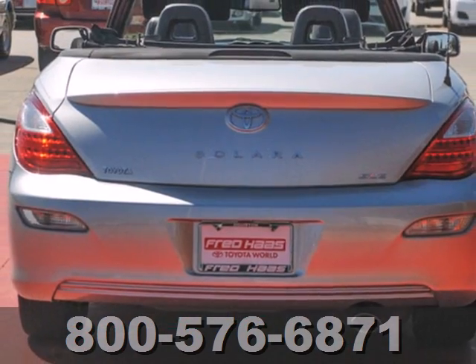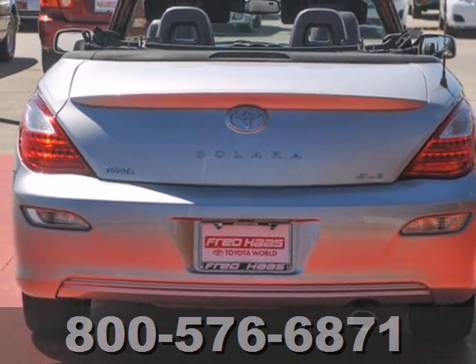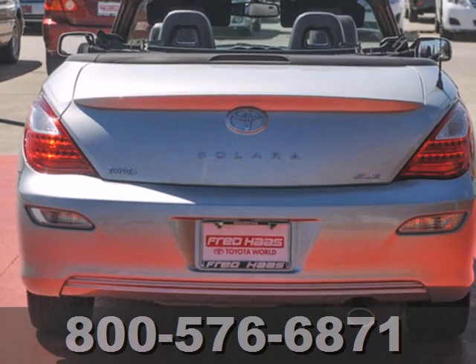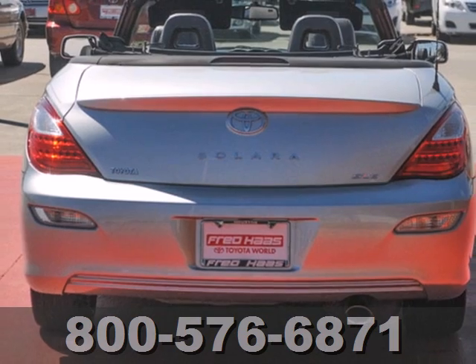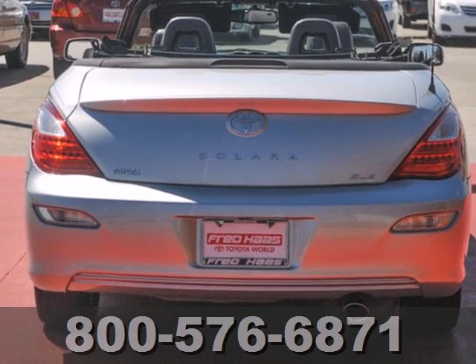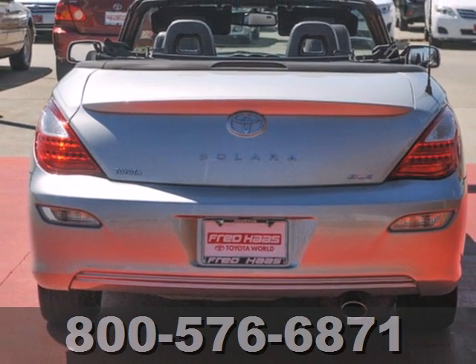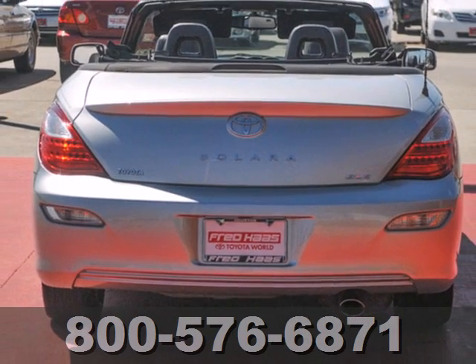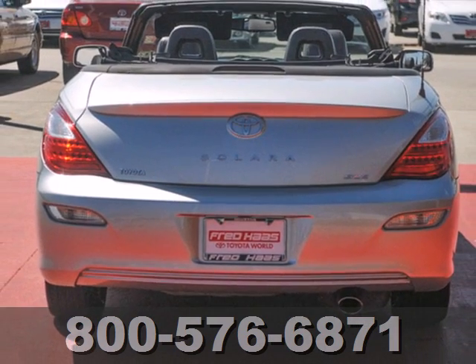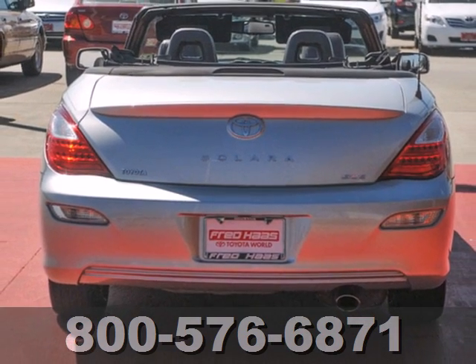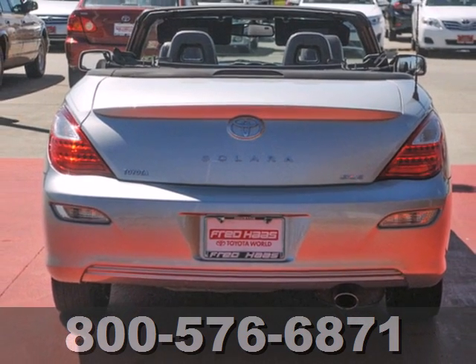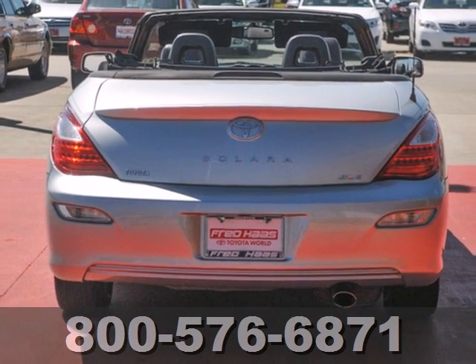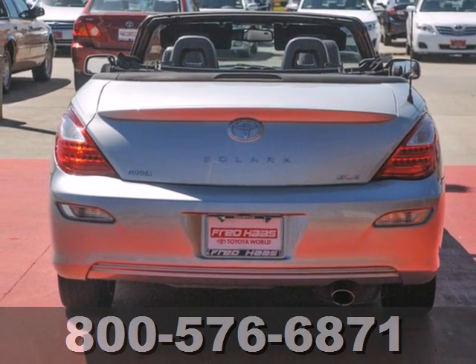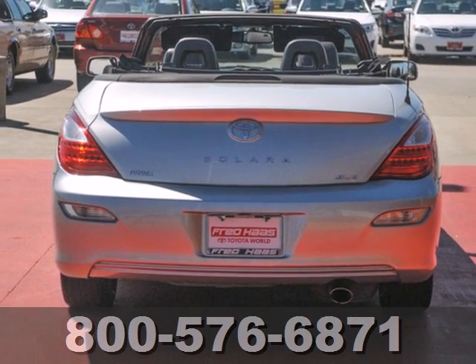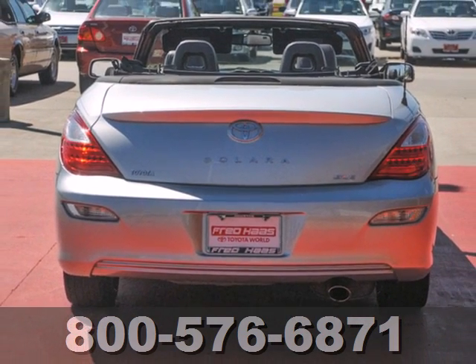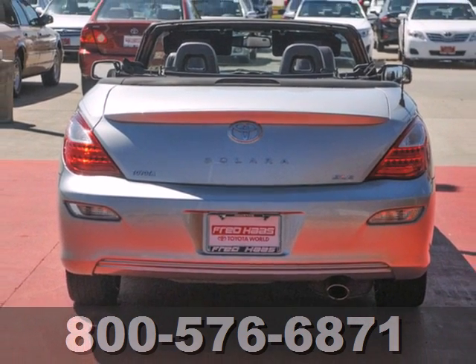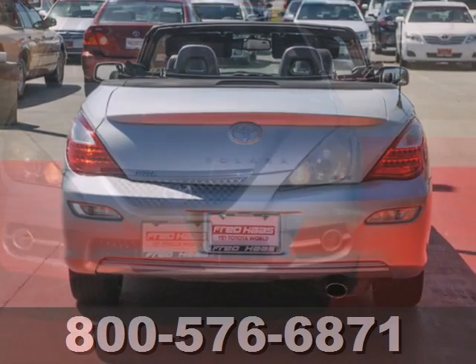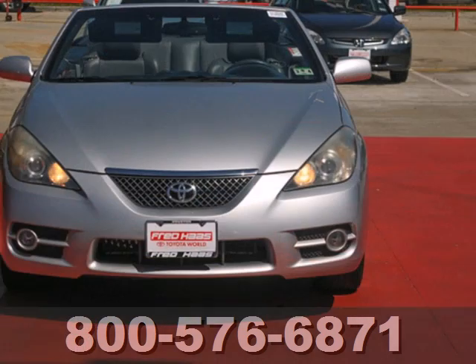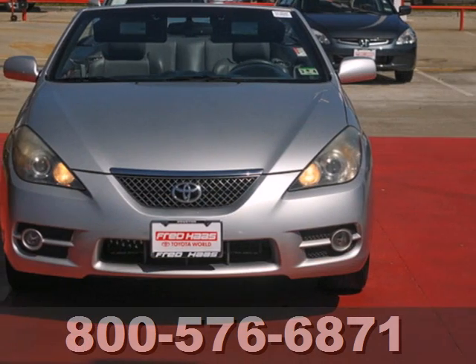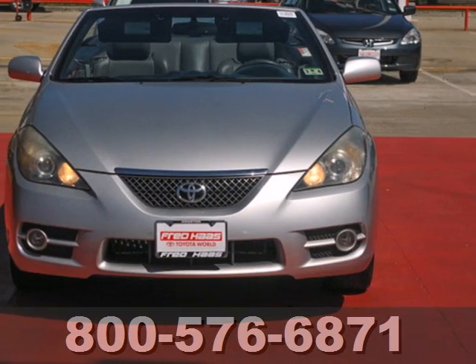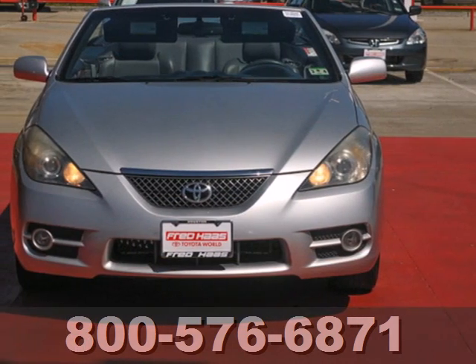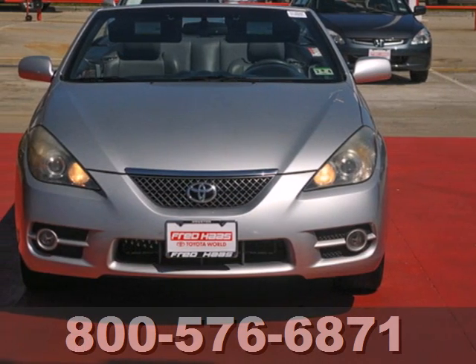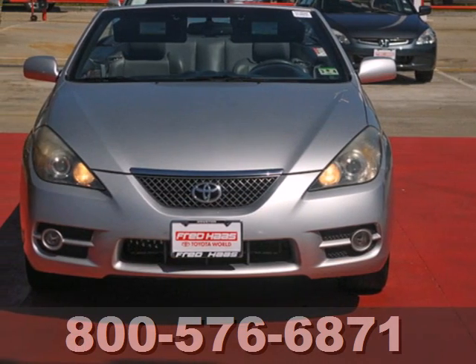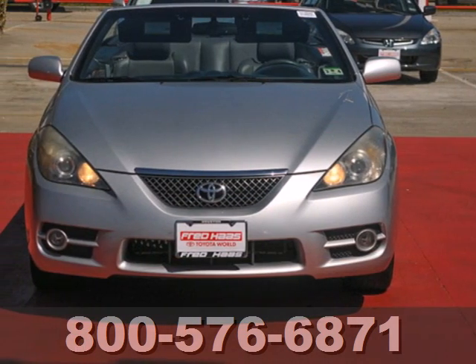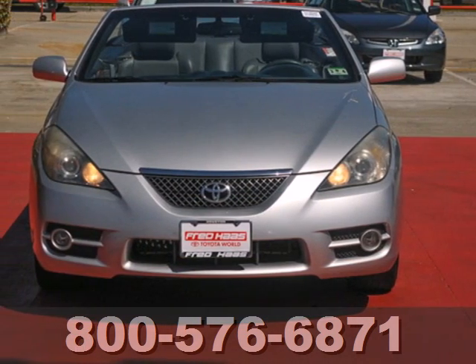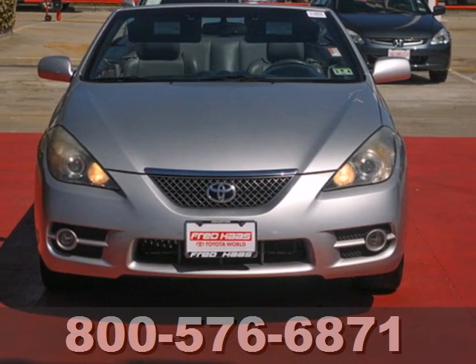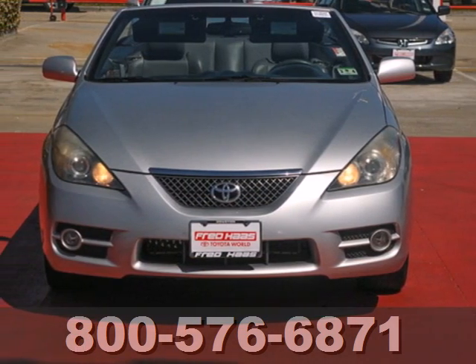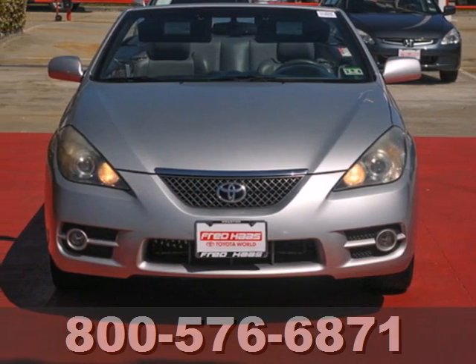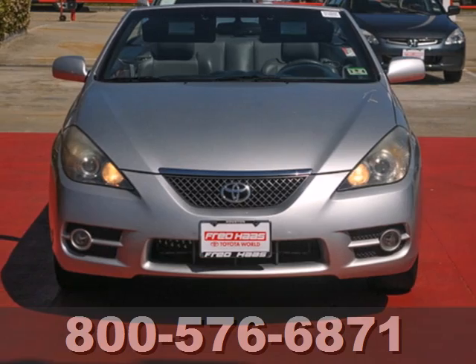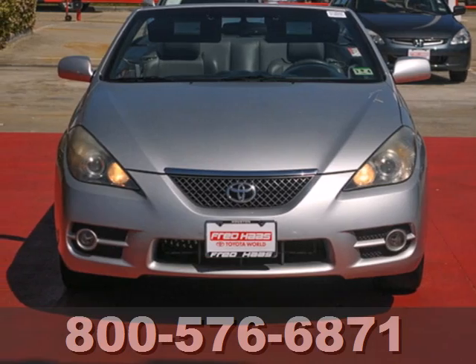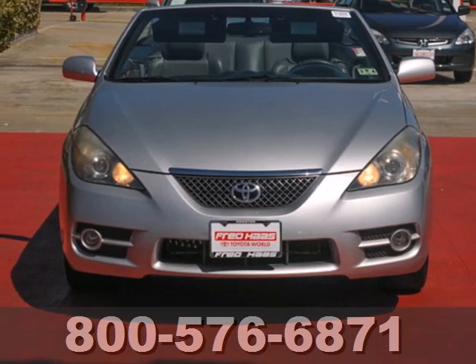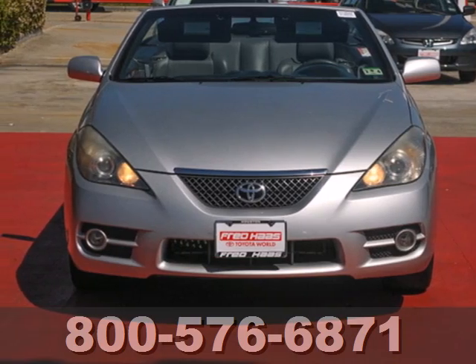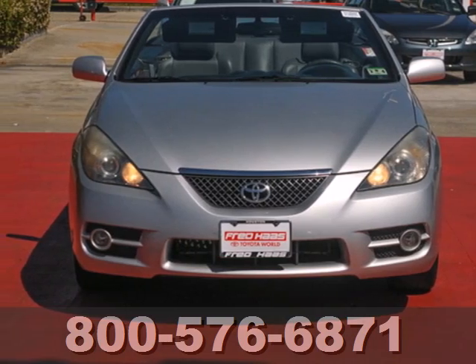Toyota reliability, numerous special features, and comfortable accommodations make this automobile an outstanding value.